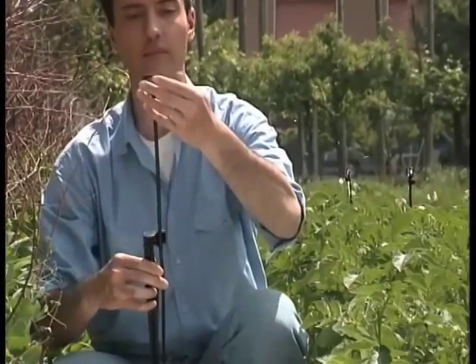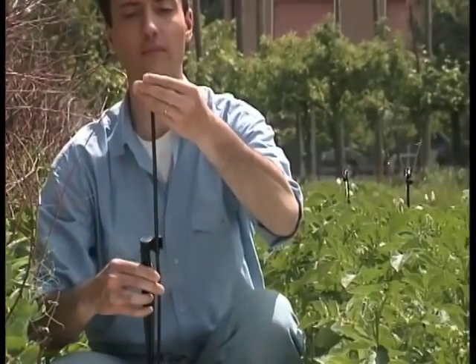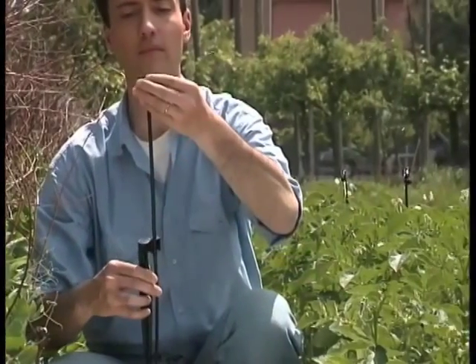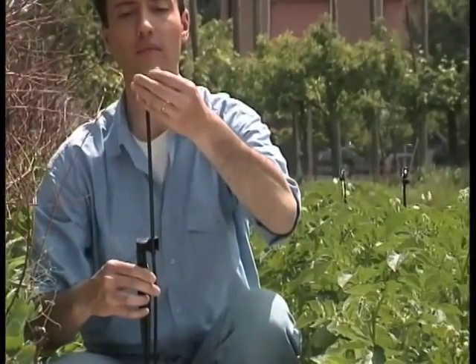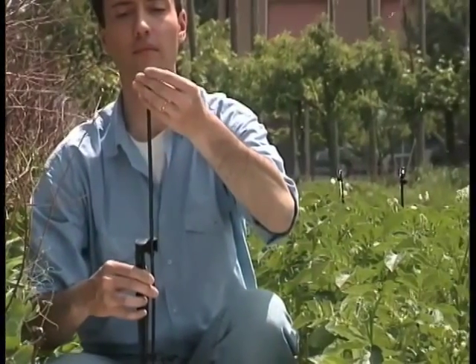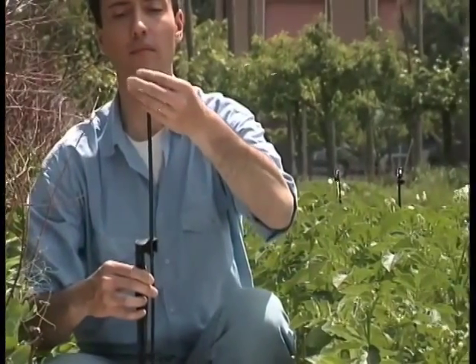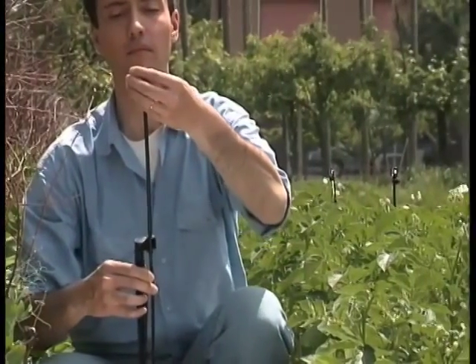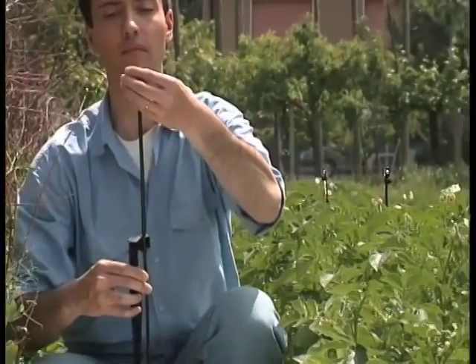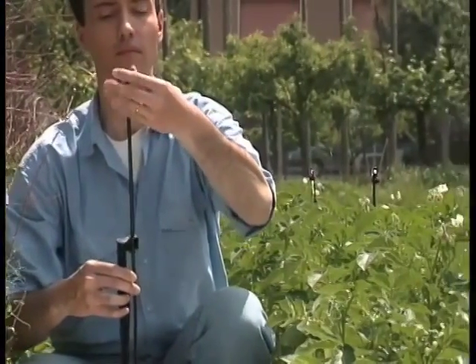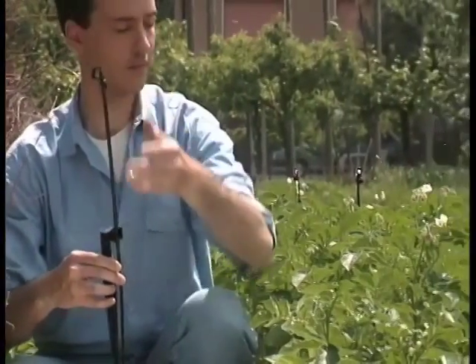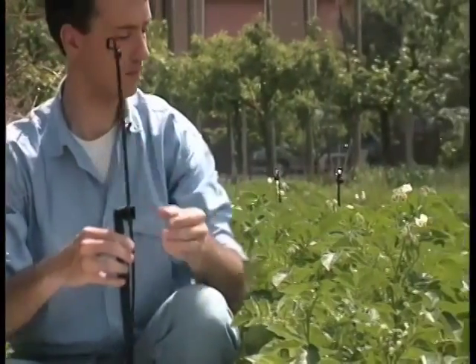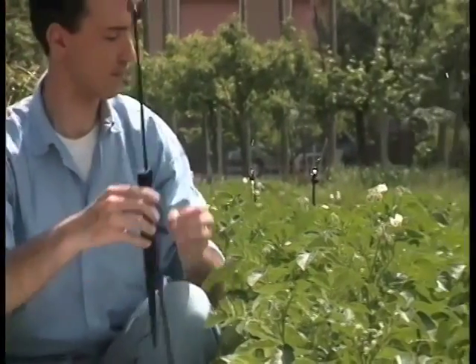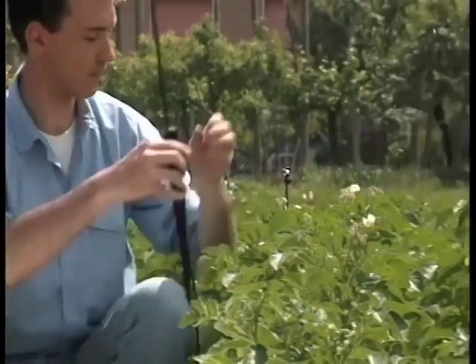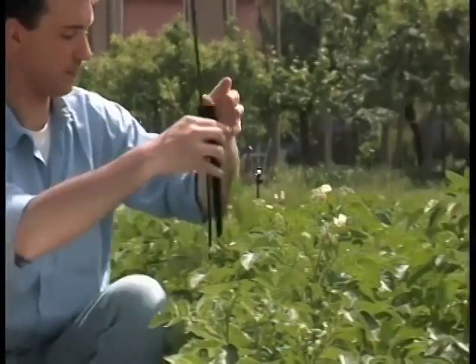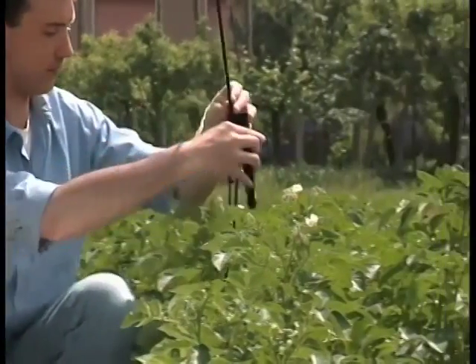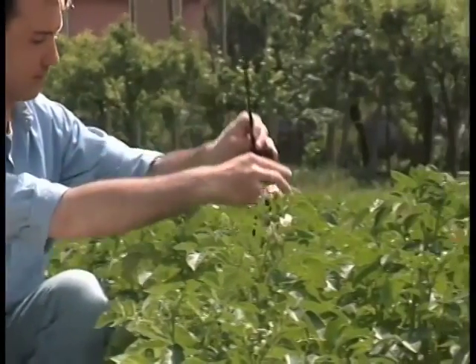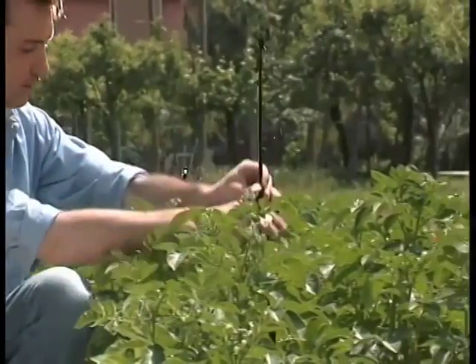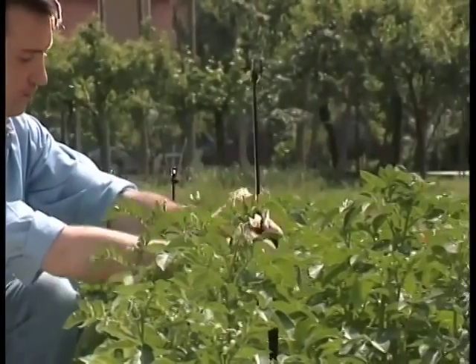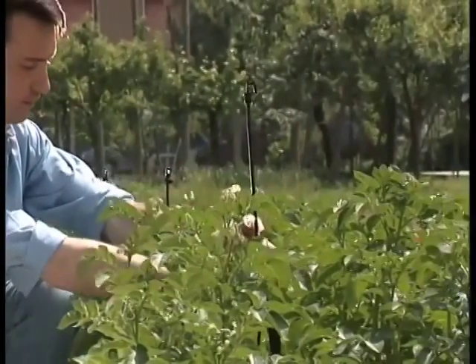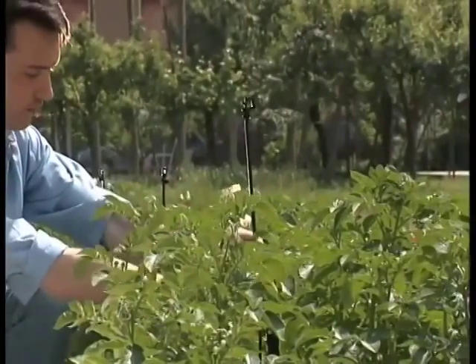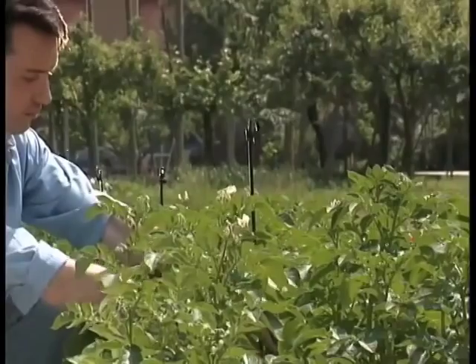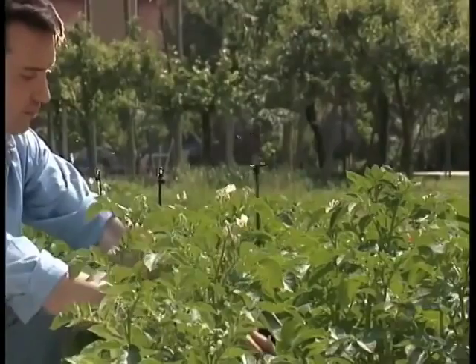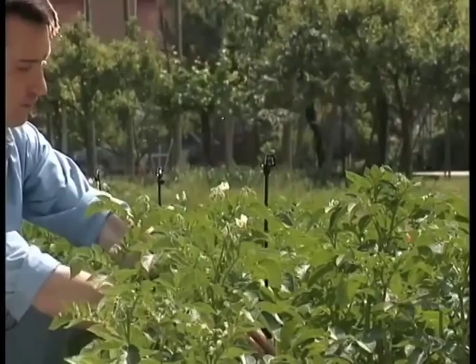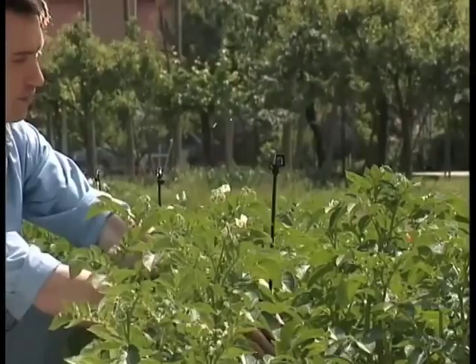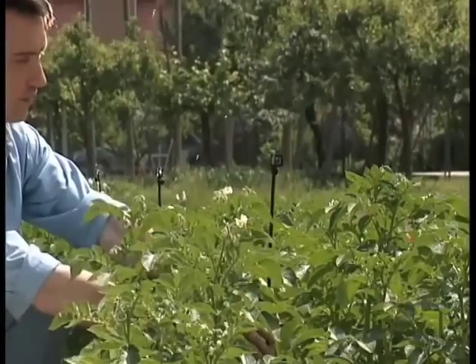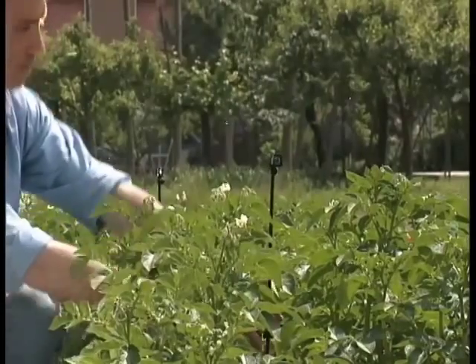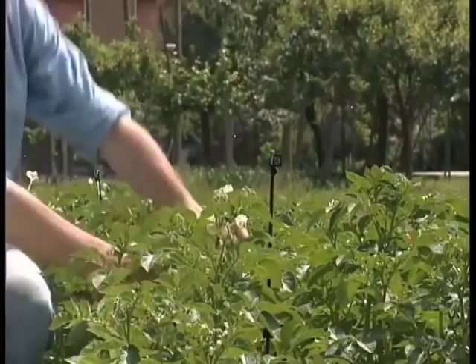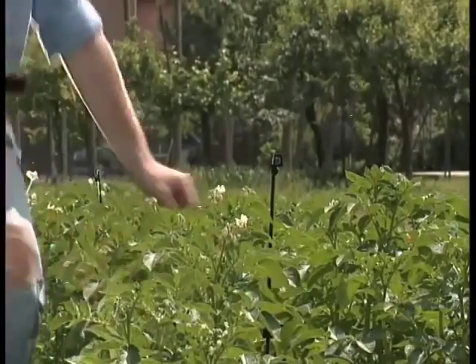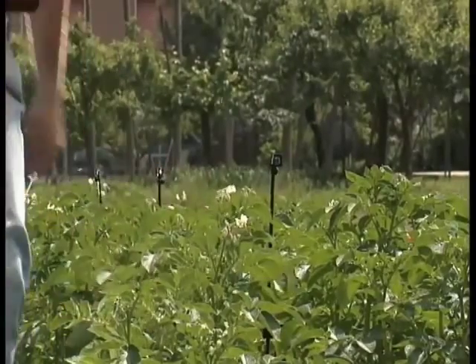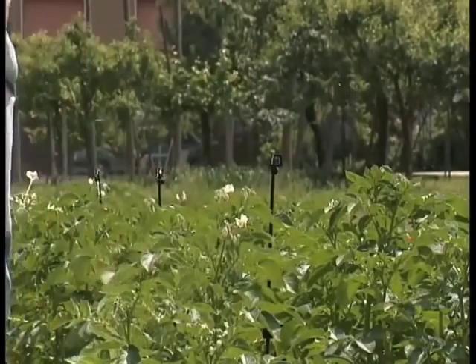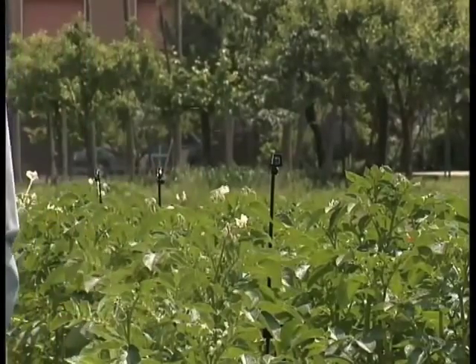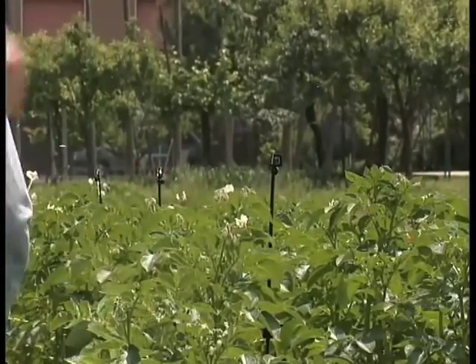They'll spray a gentle, even rain over your plants — just what you need for a healthy, attractive garden.